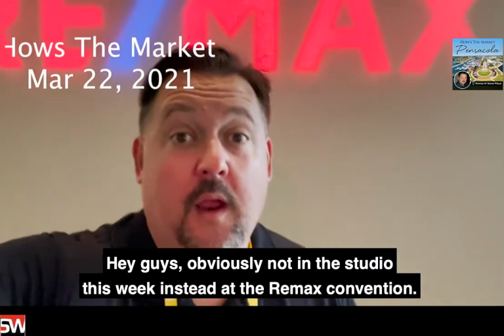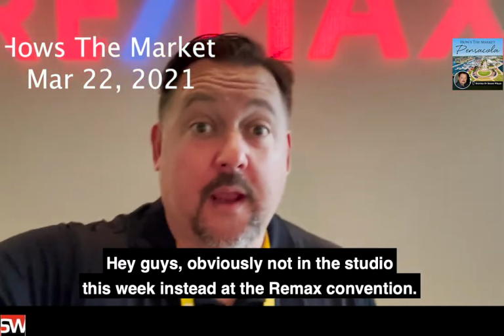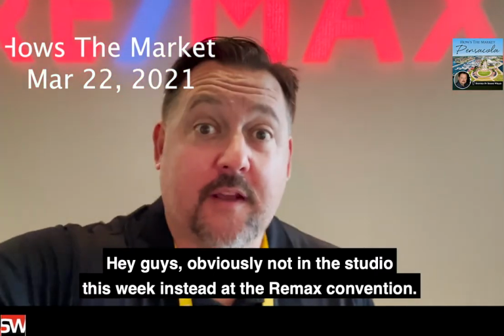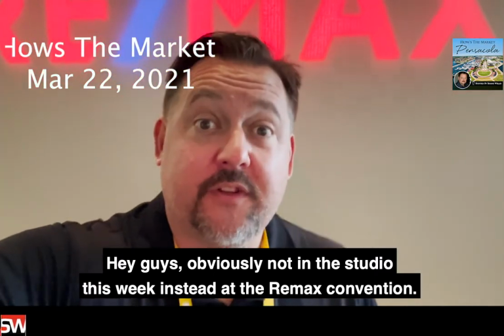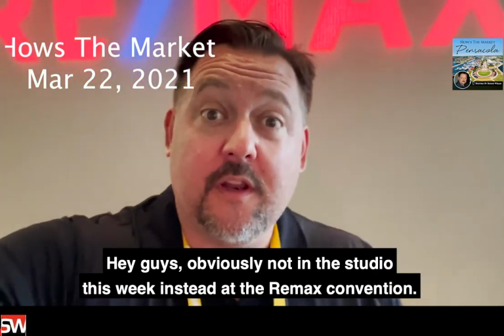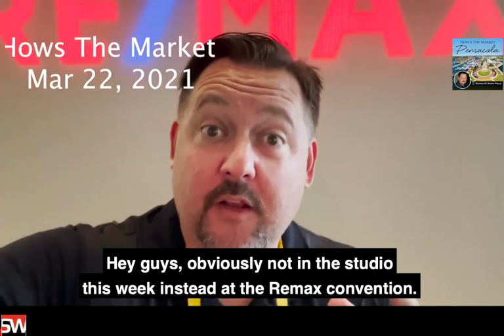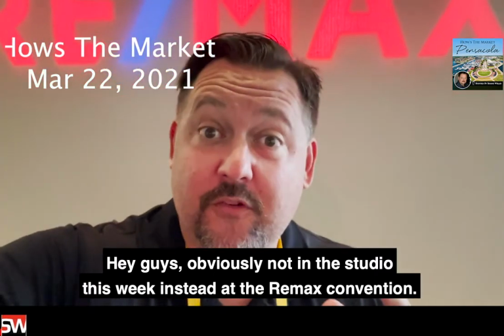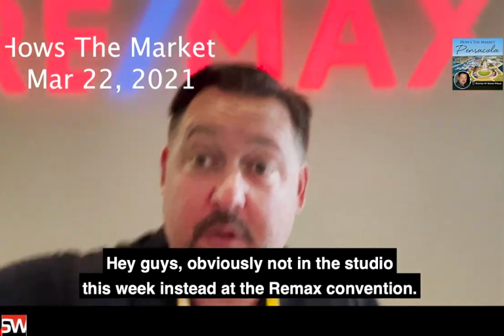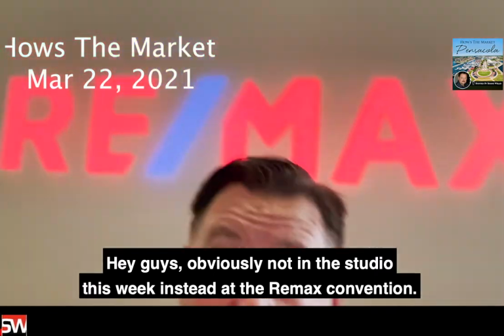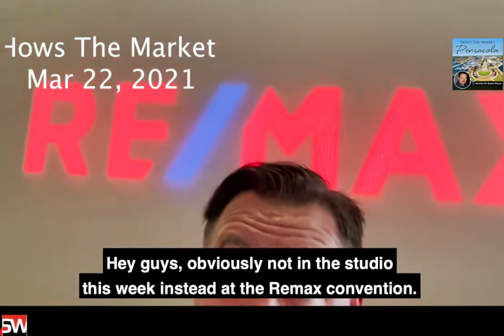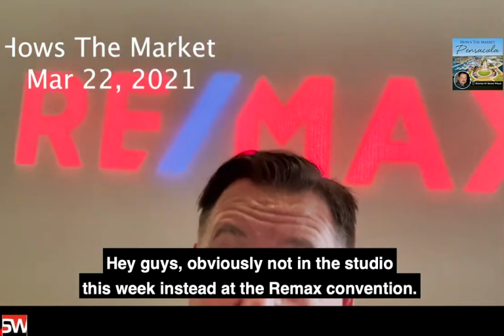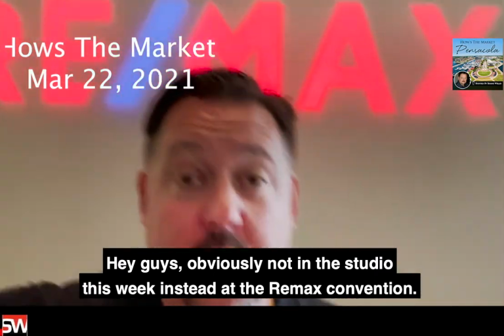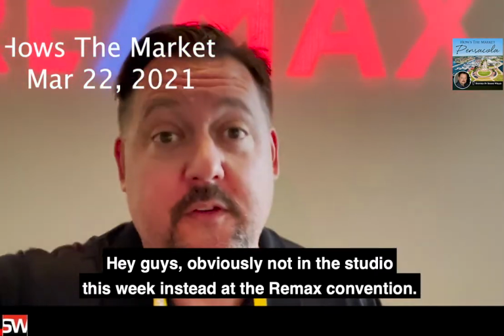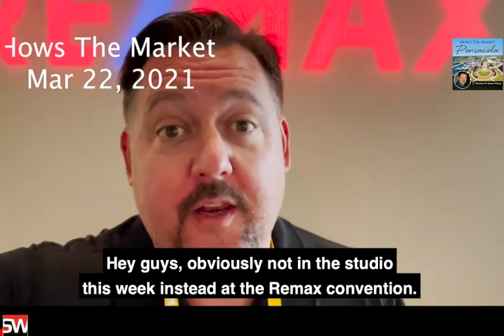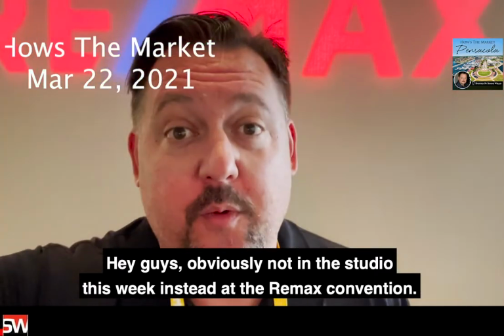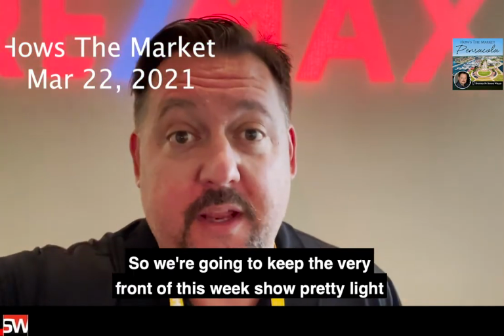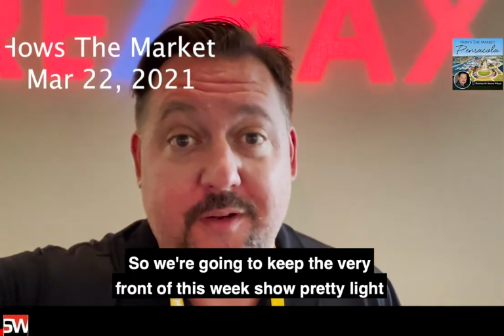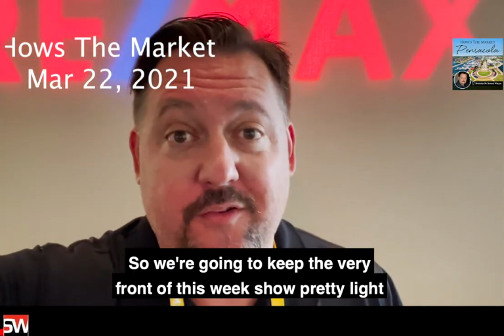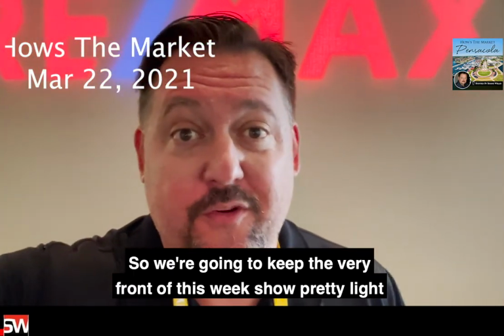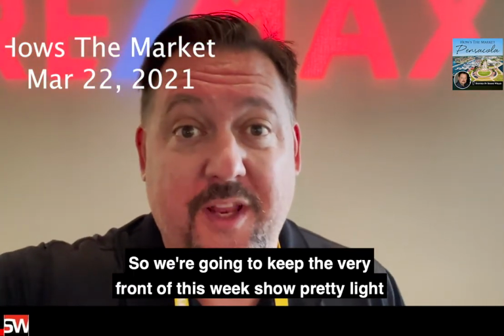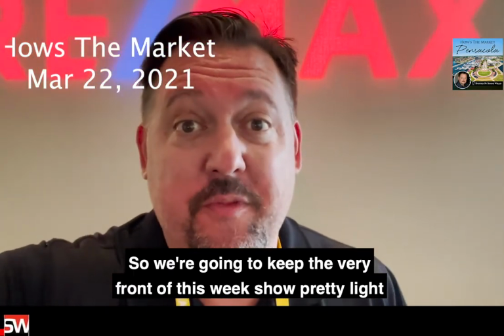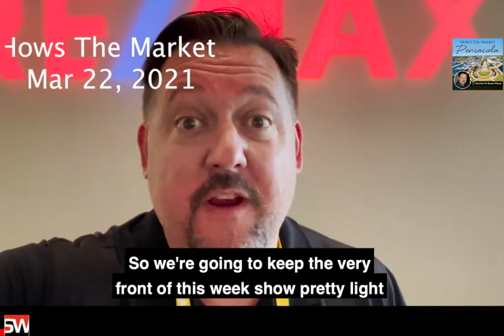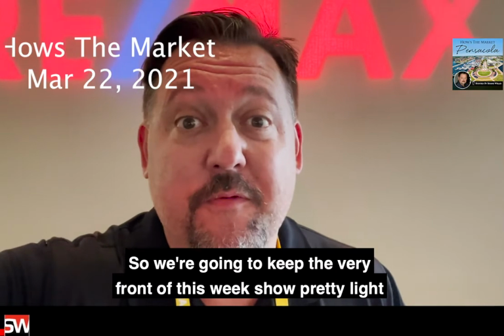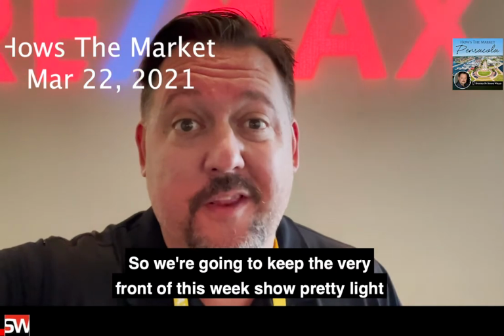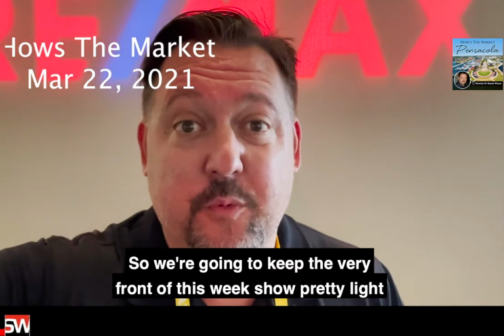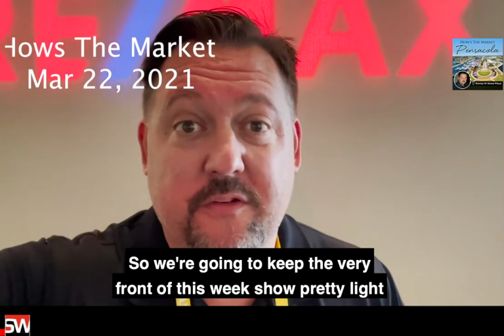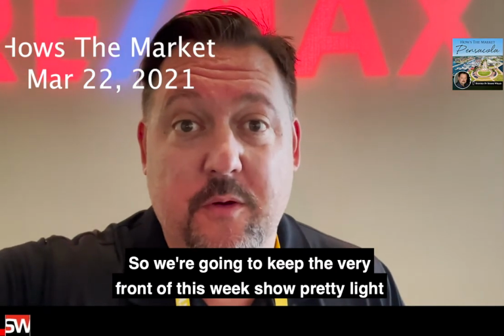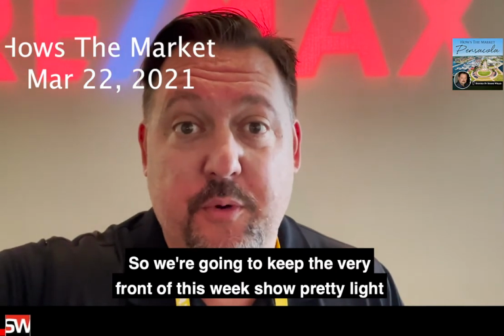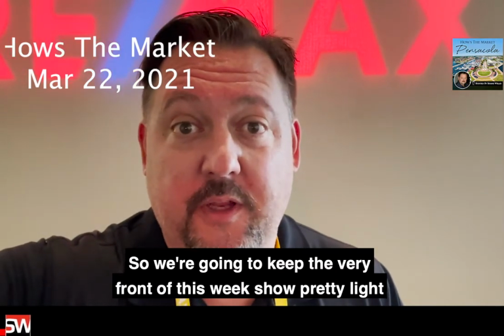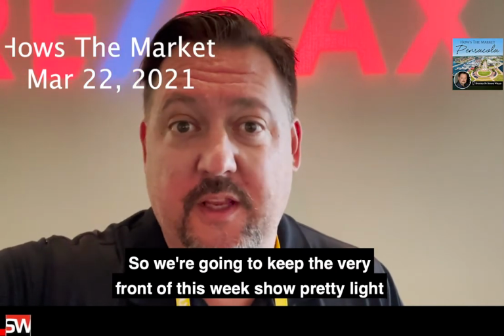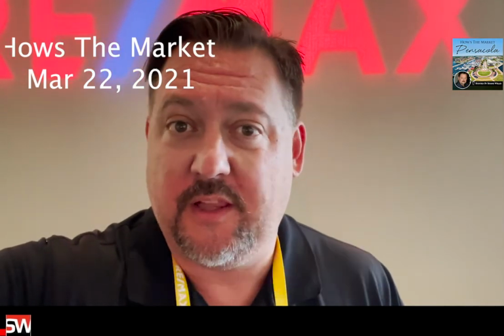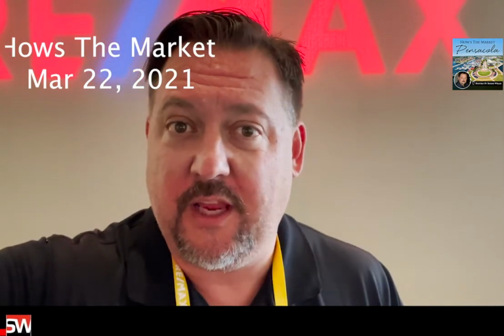Hey guys, obviously not in studio this week — instead at the RE-MAX convention — so we're gonna keep the very front of this week's show pretty light.